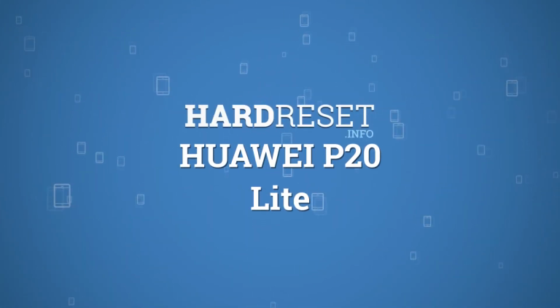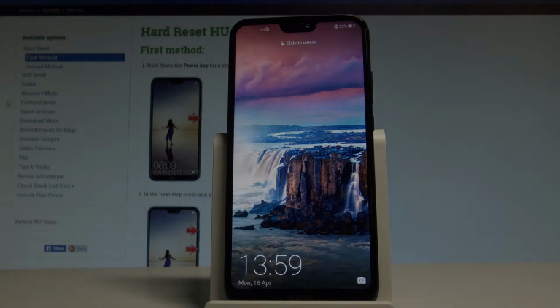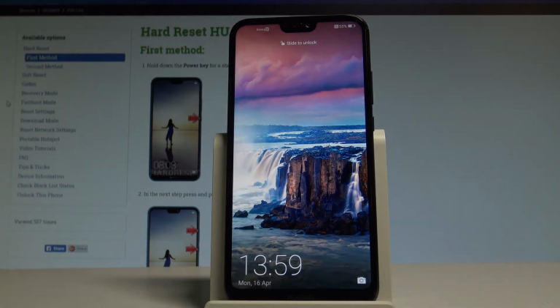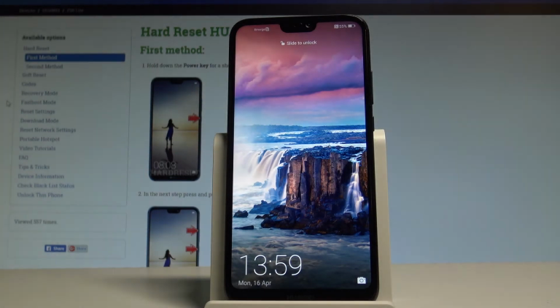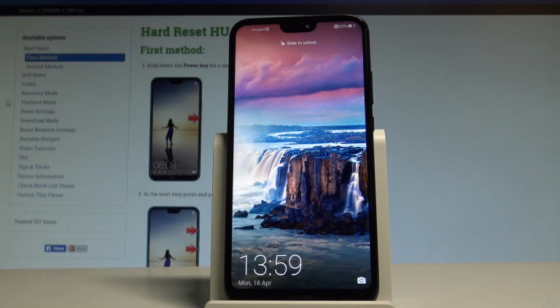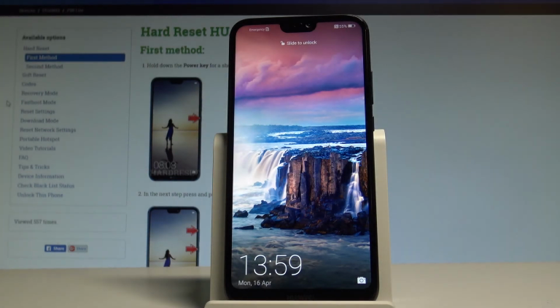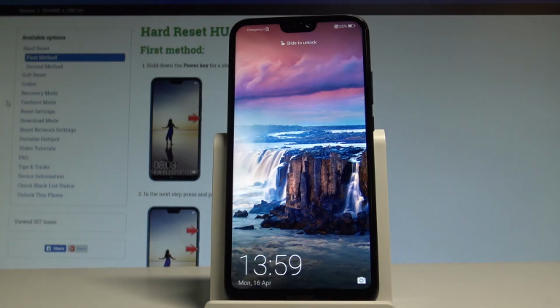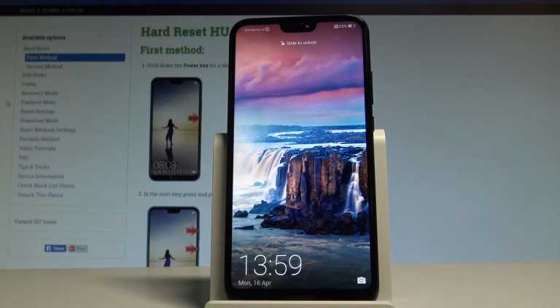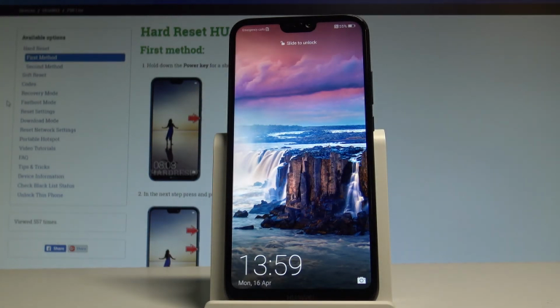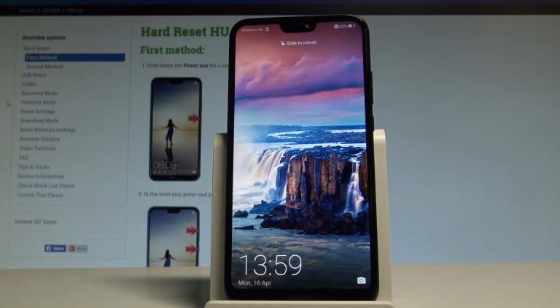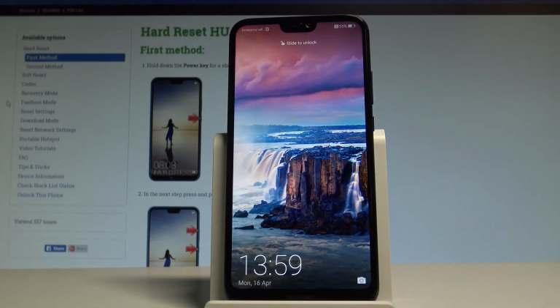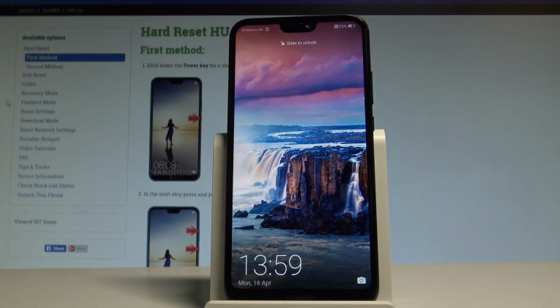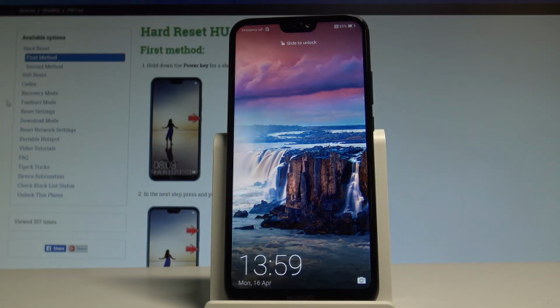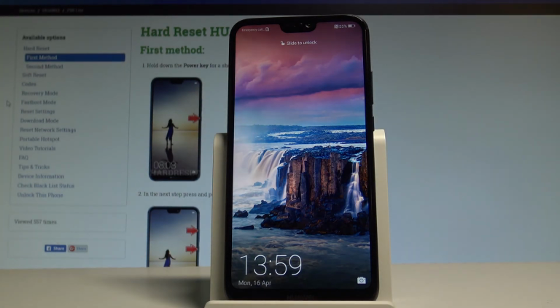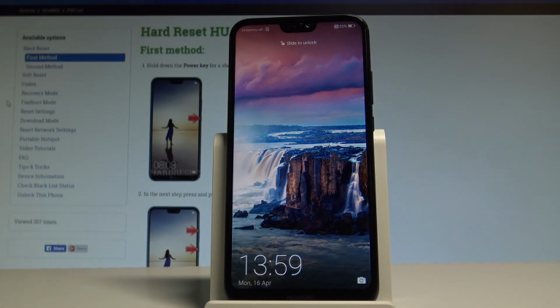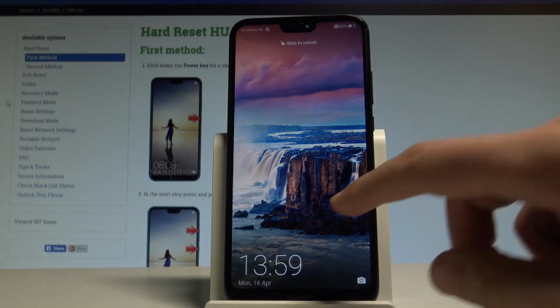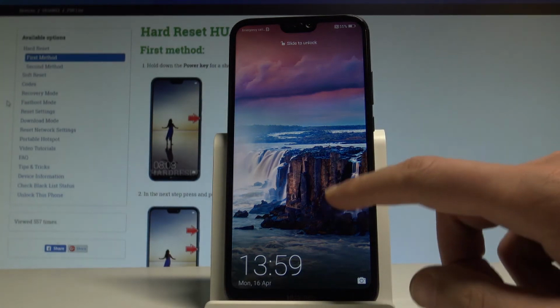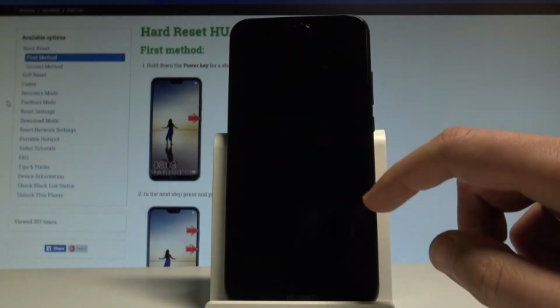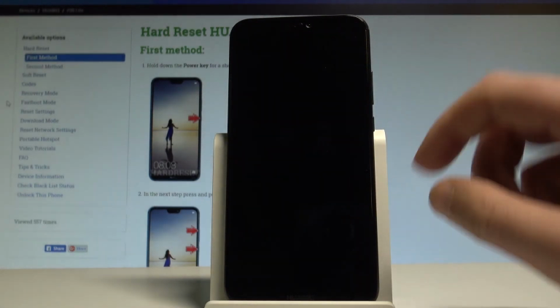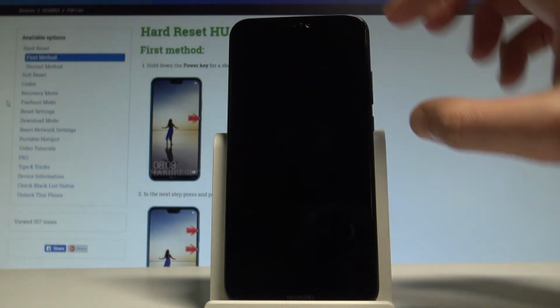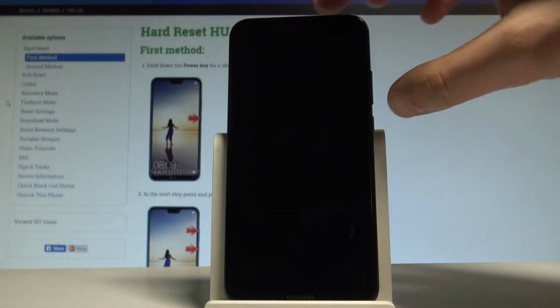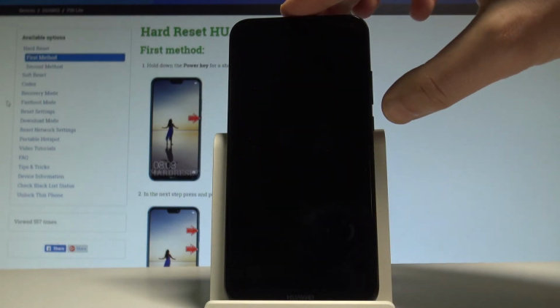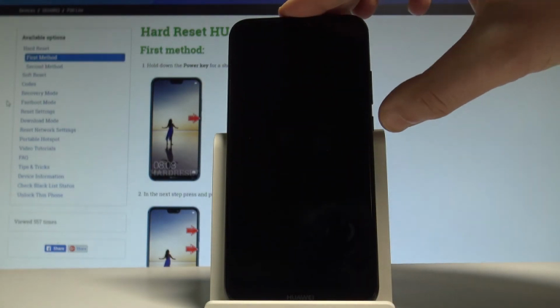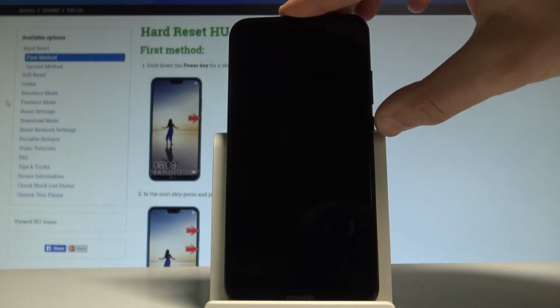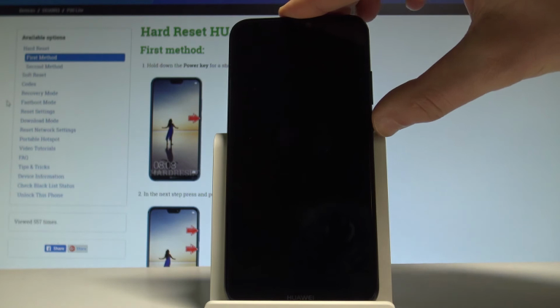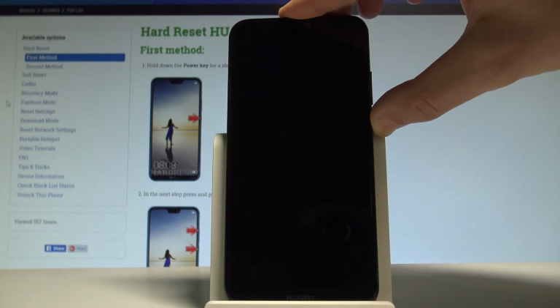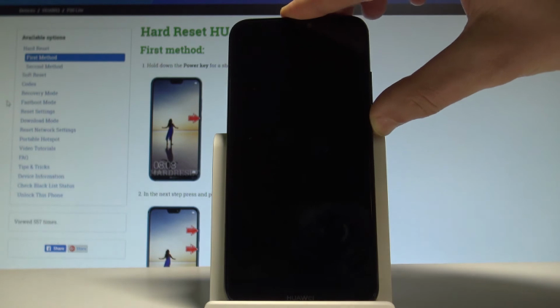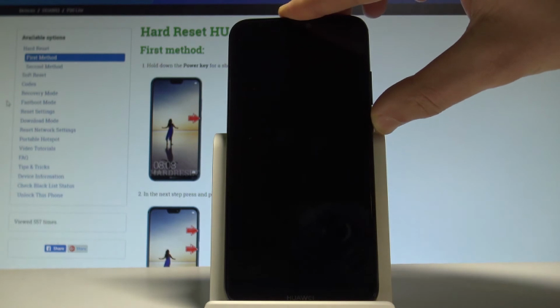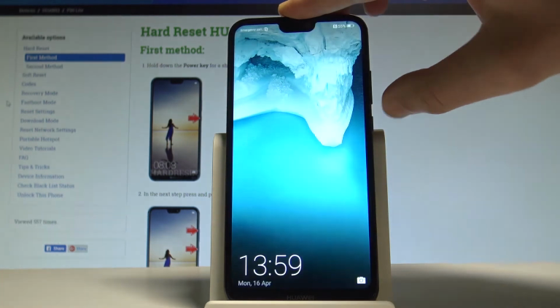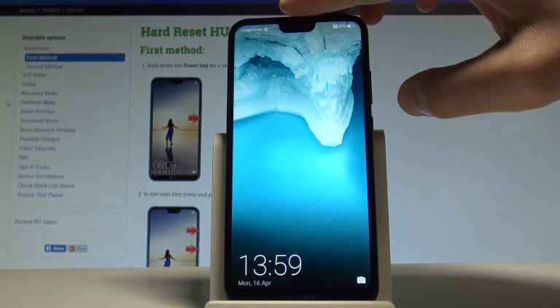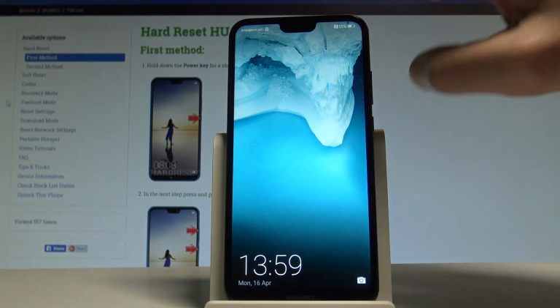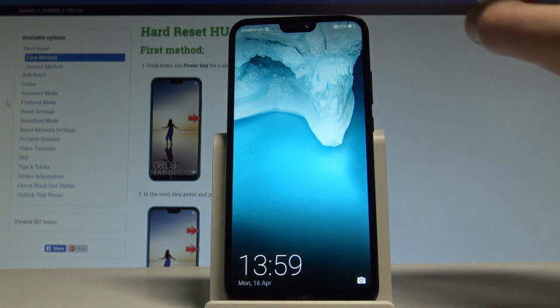Here I have Huawei P20 Lite and let me show you how to accomplish the hard reset operation on that device by using the Huawei settings.